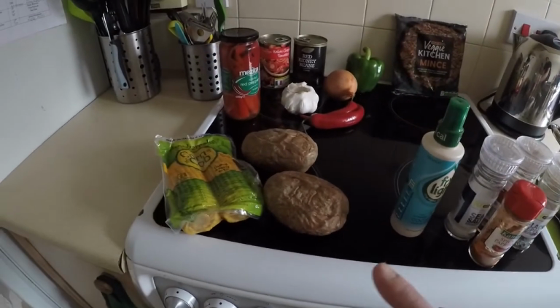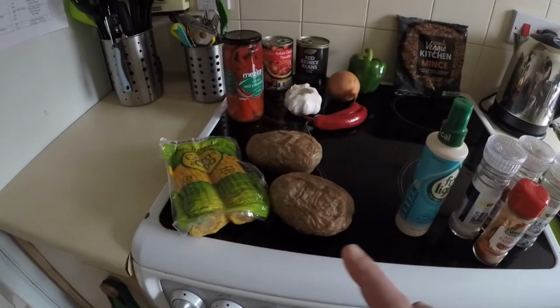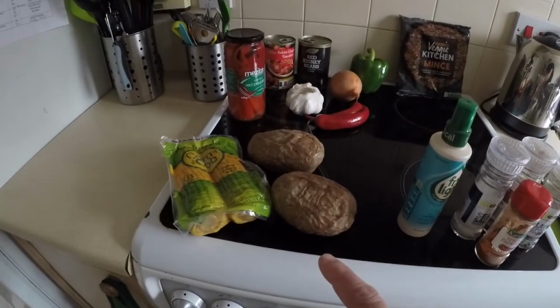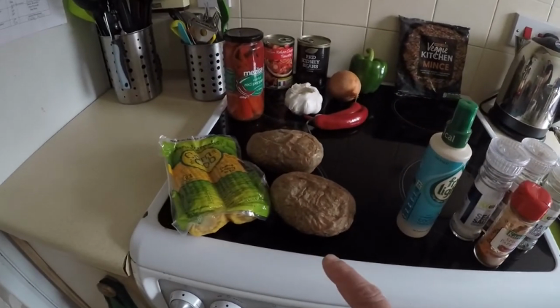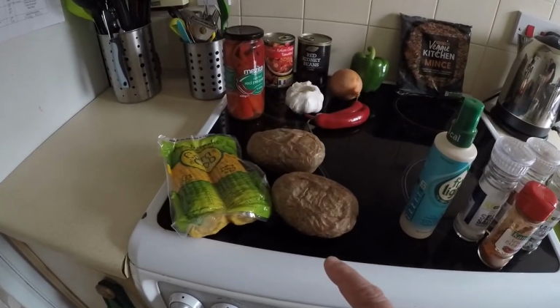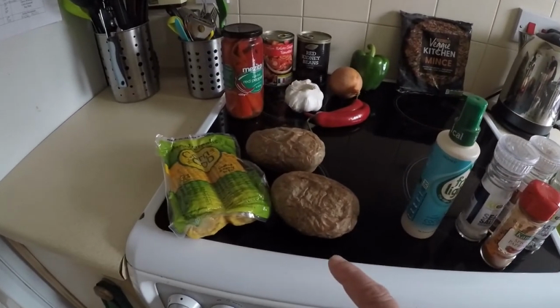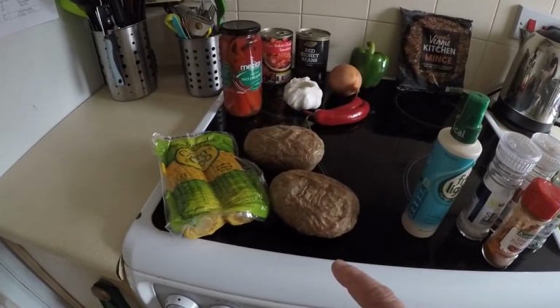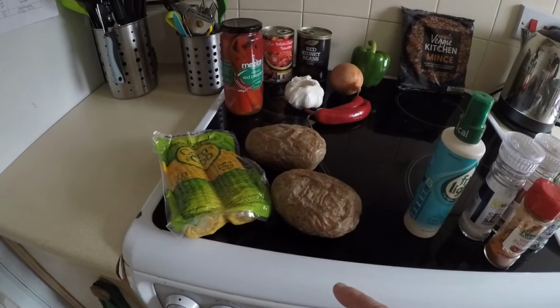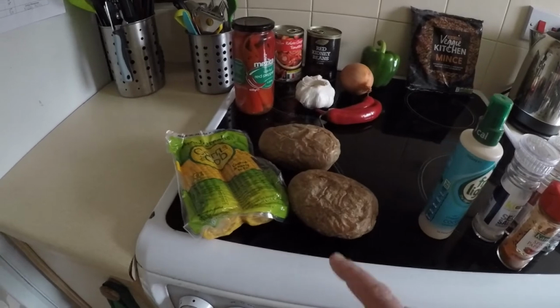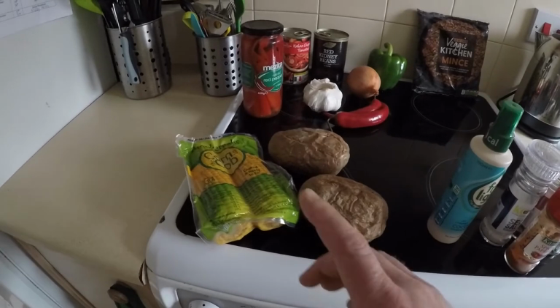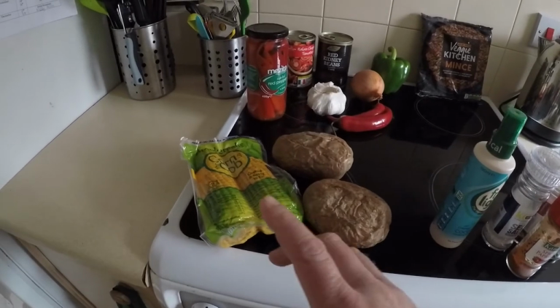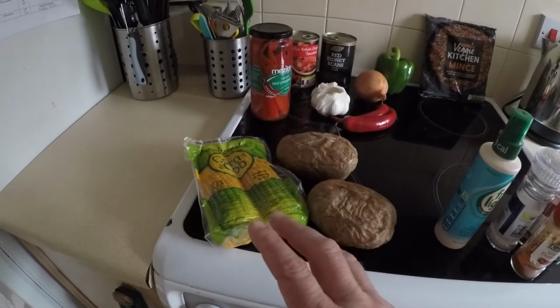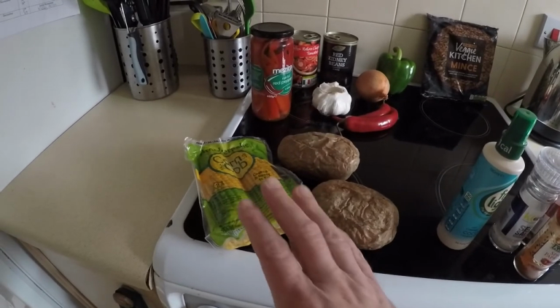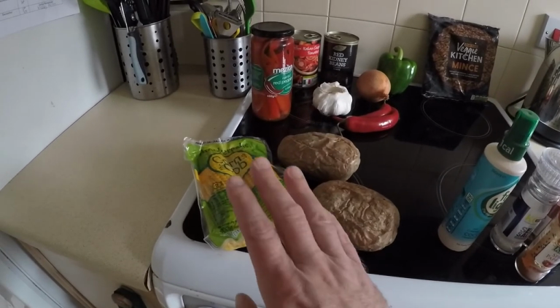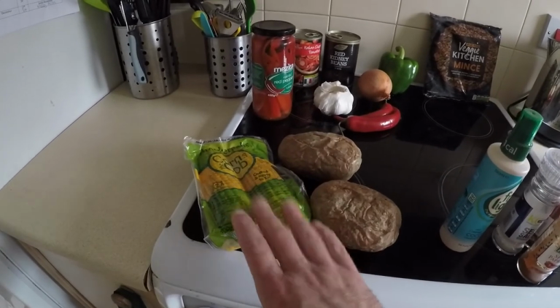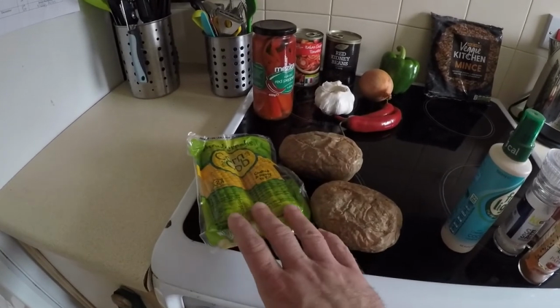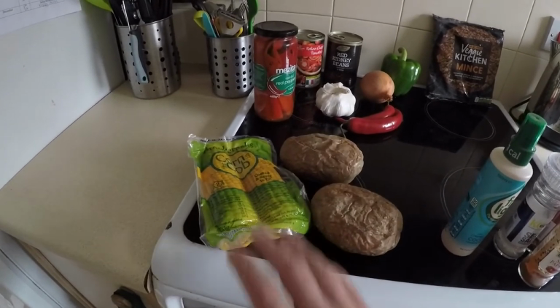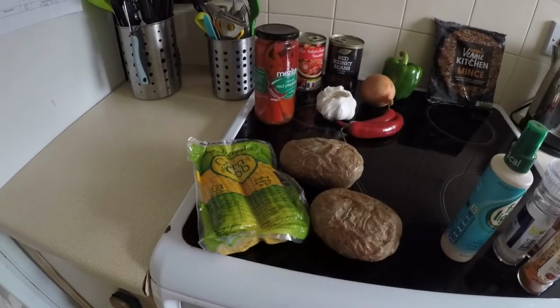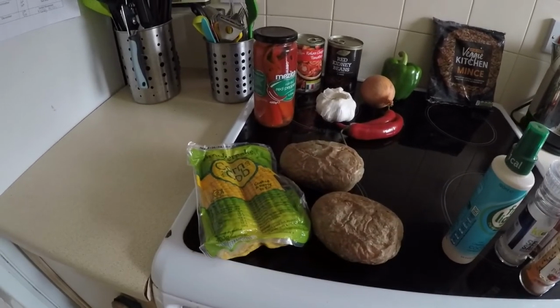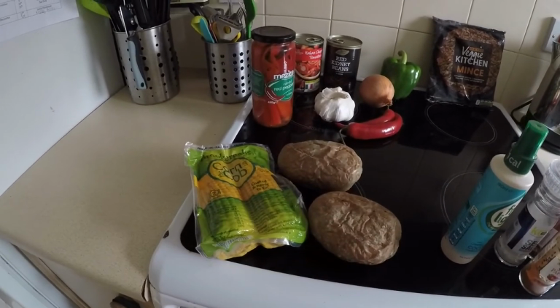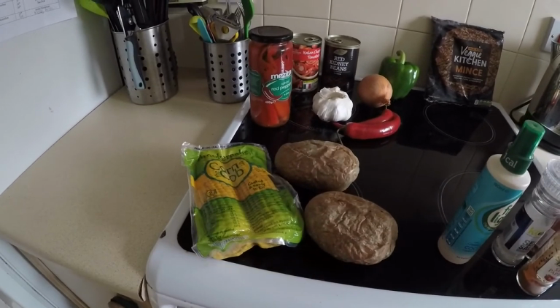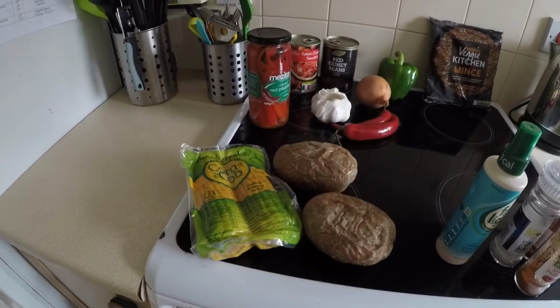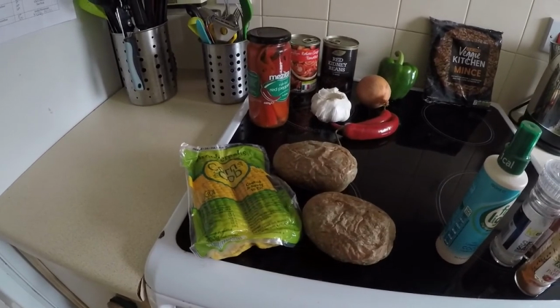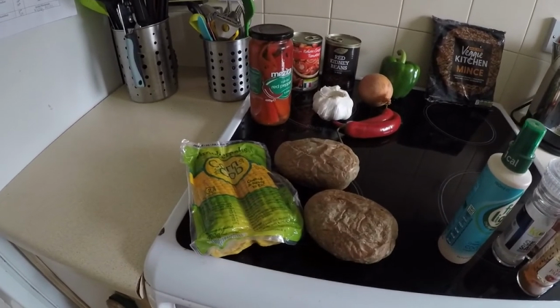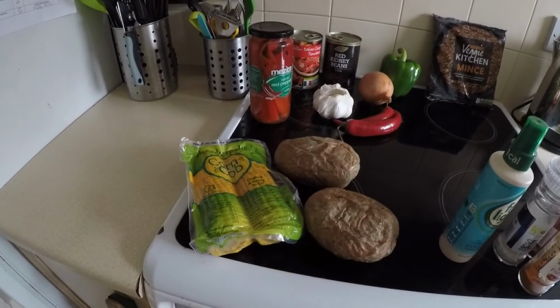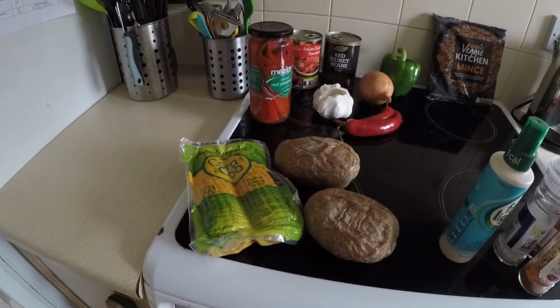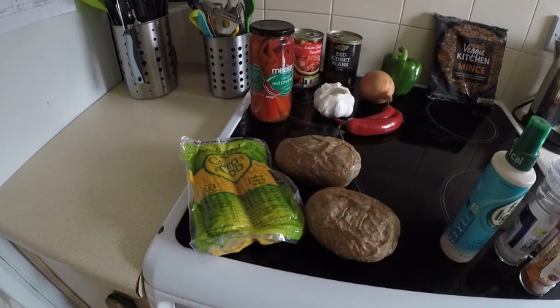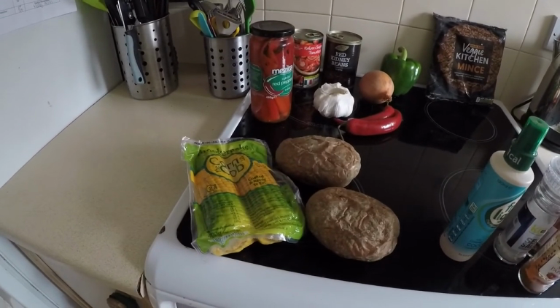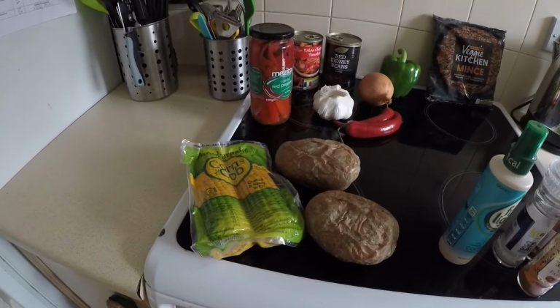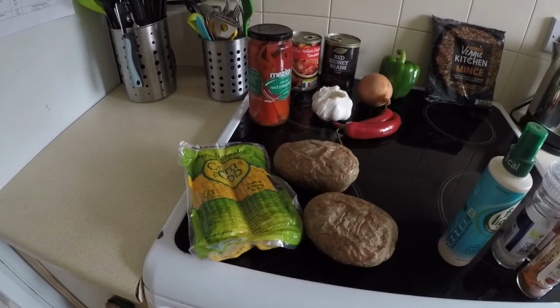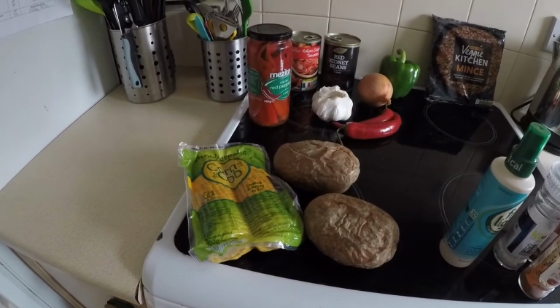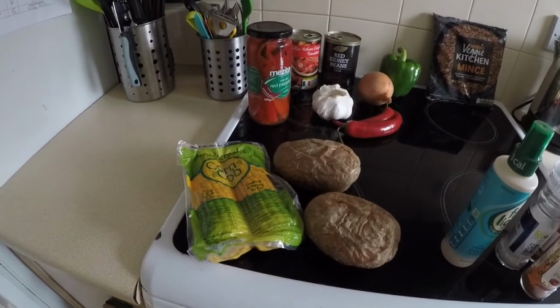Pre-cooked baked potatoes, and we're going to have some corn on the cob as well, just over the fire.